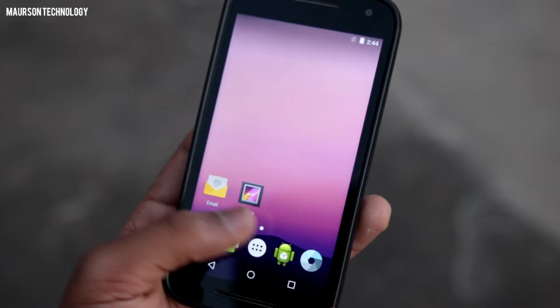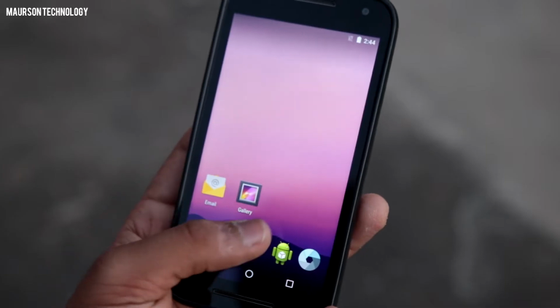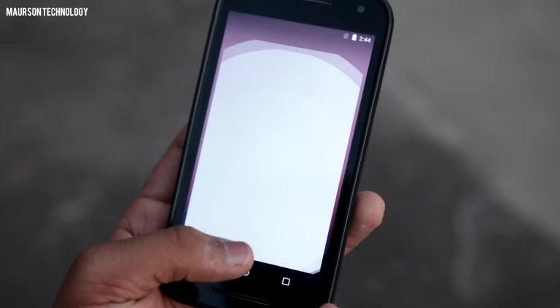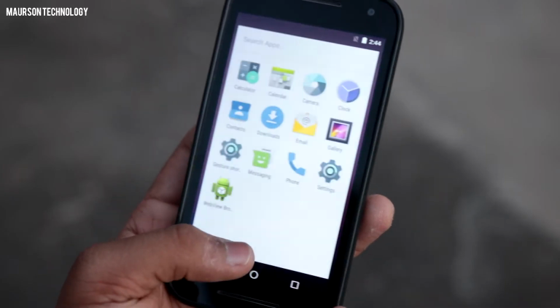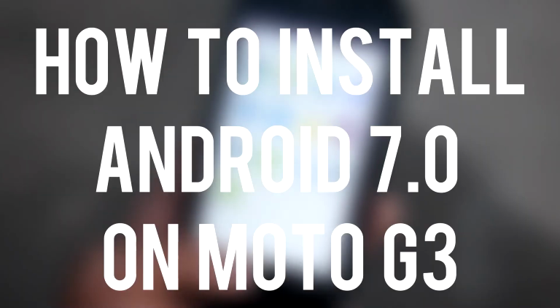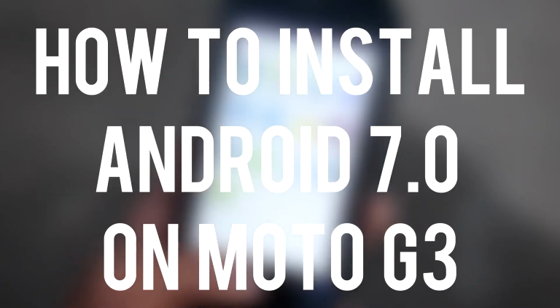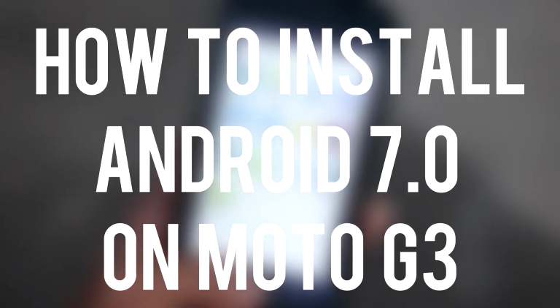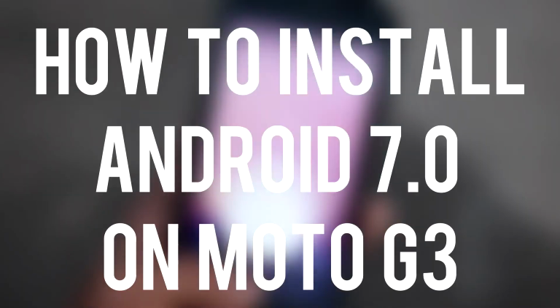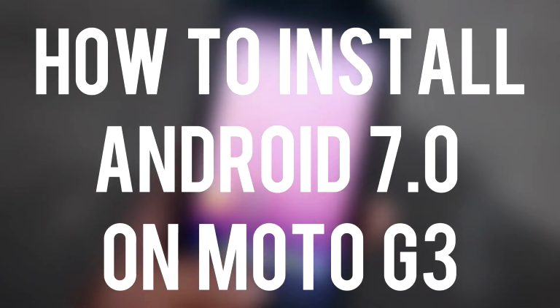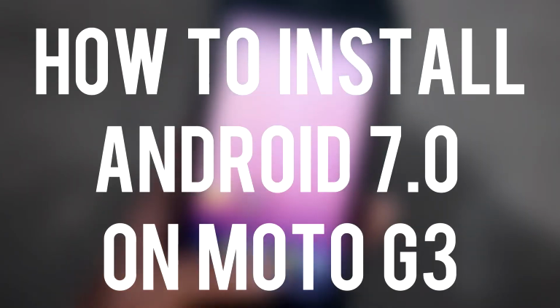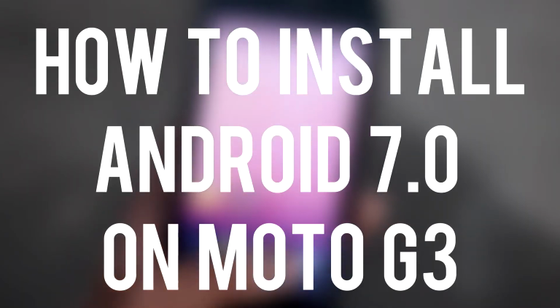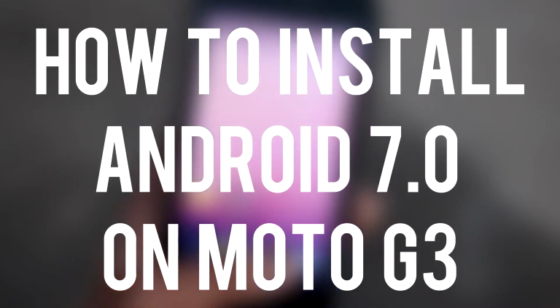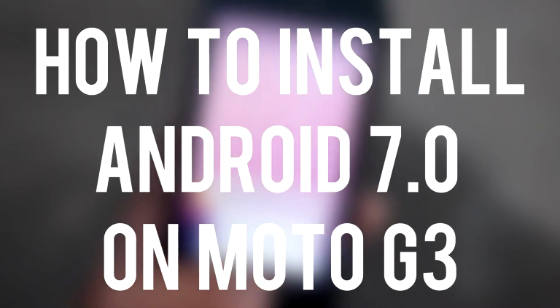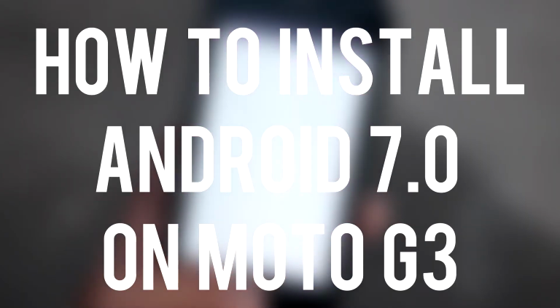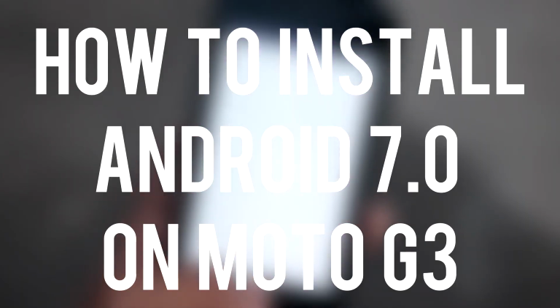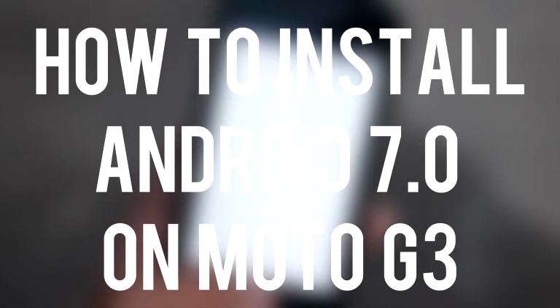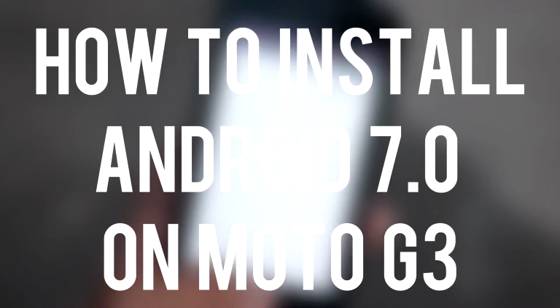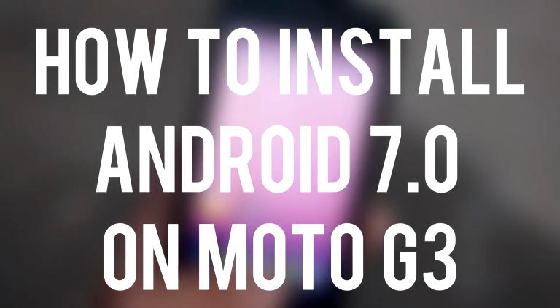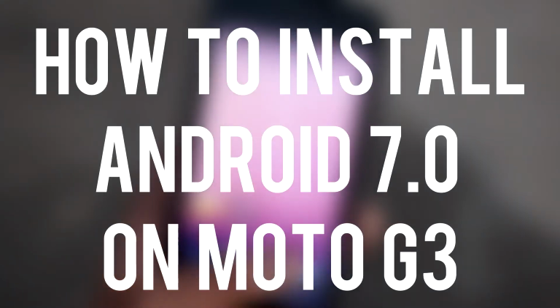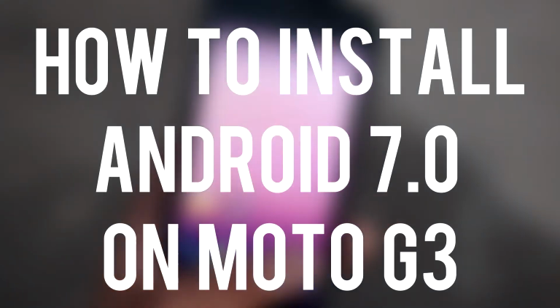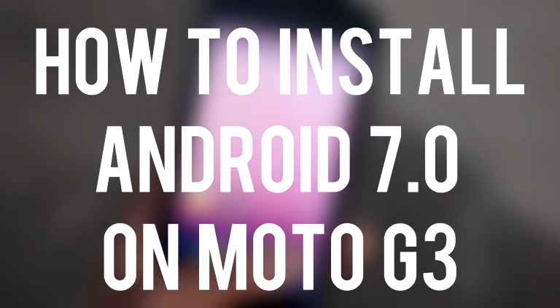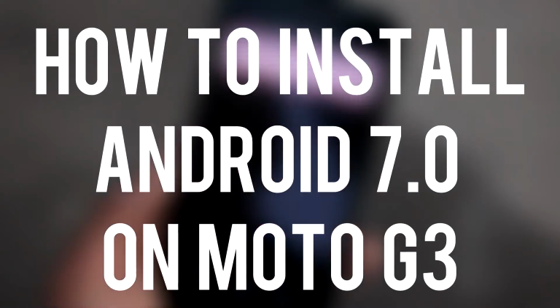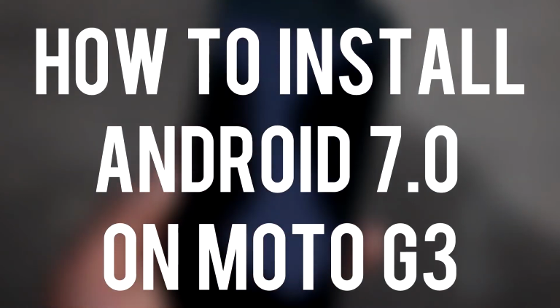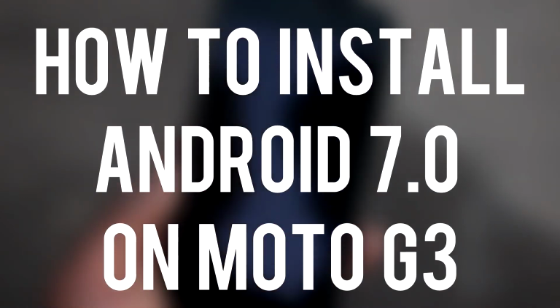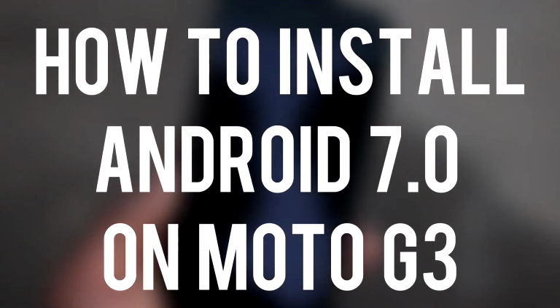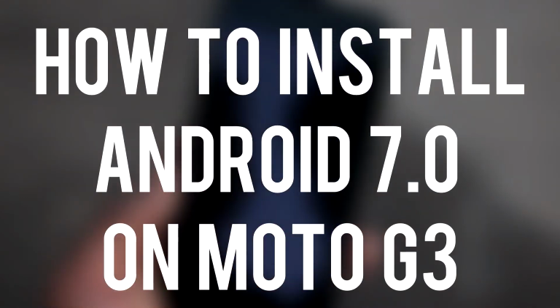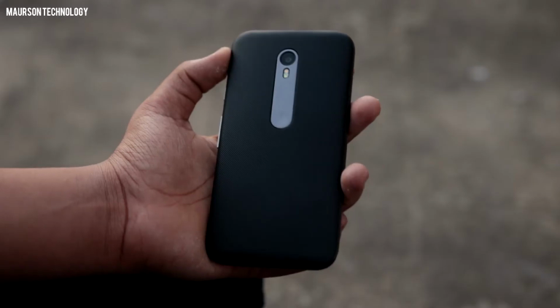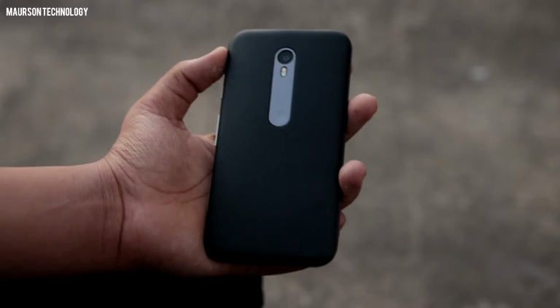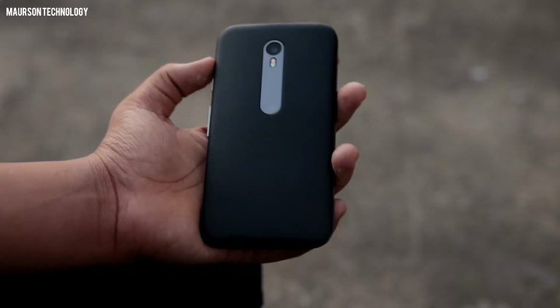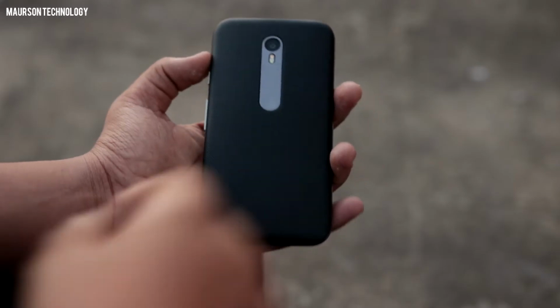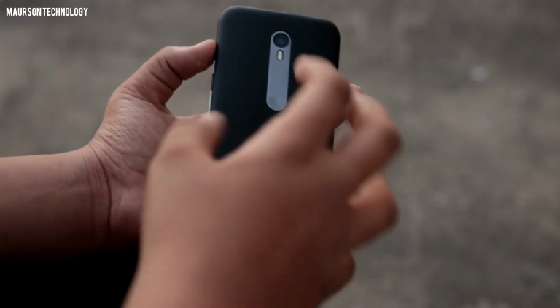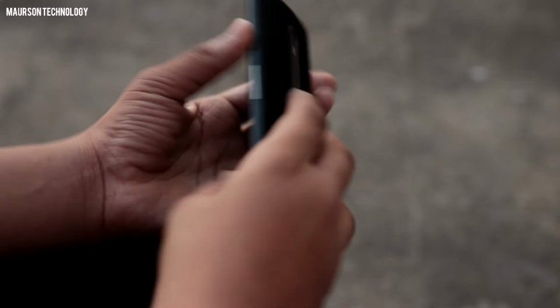Hey, what's up guys, Shubhan here from Morrison Technology, and today I would be showing you how to install Android 7.0 Nougat on the Moto G3.